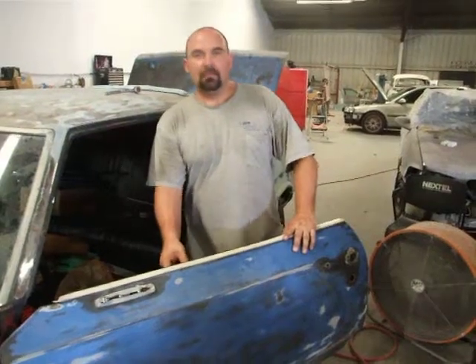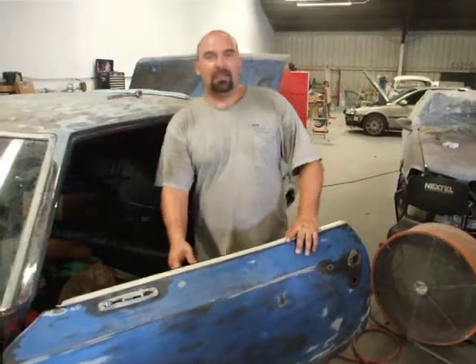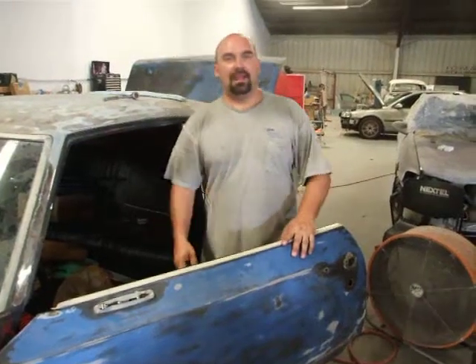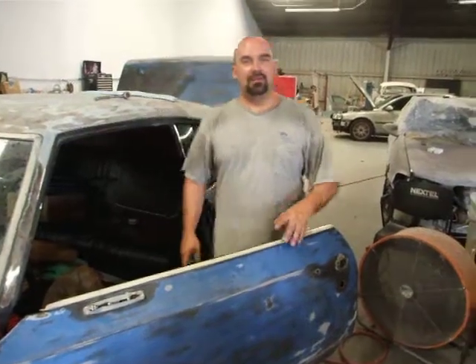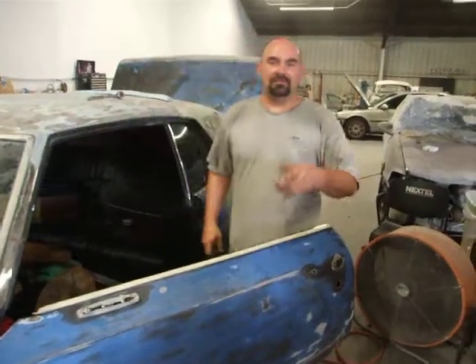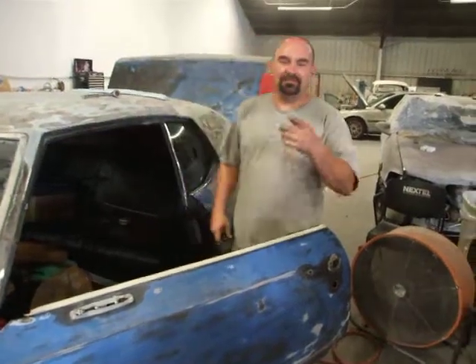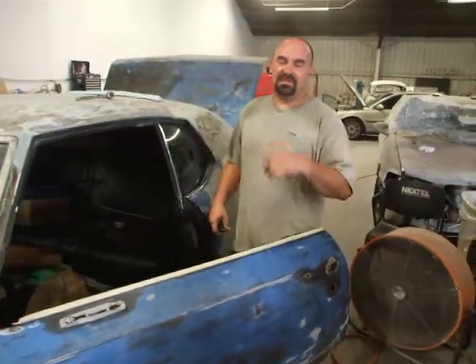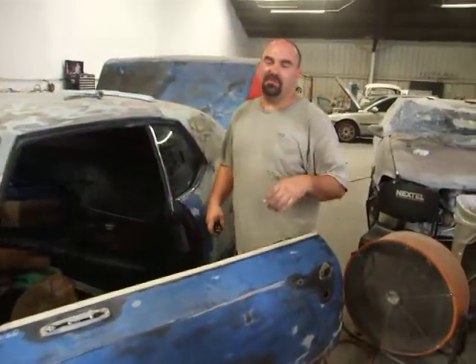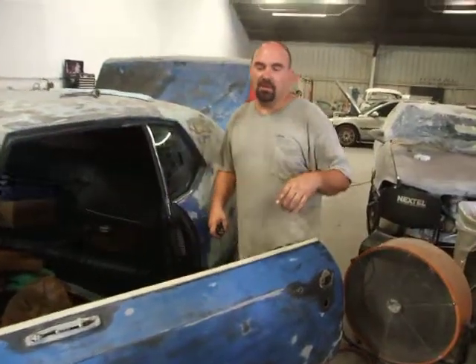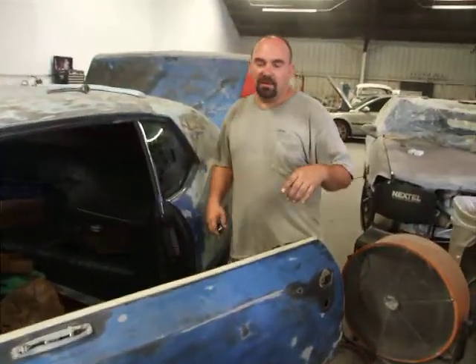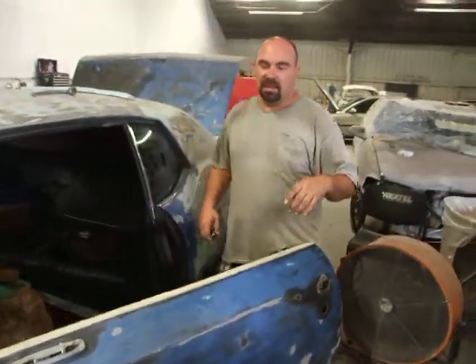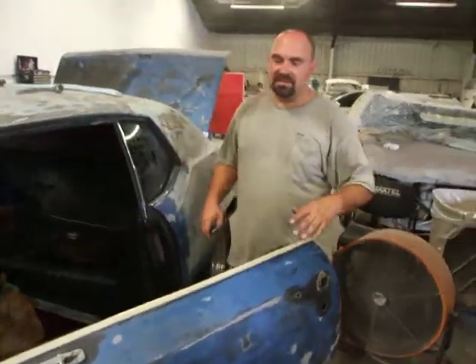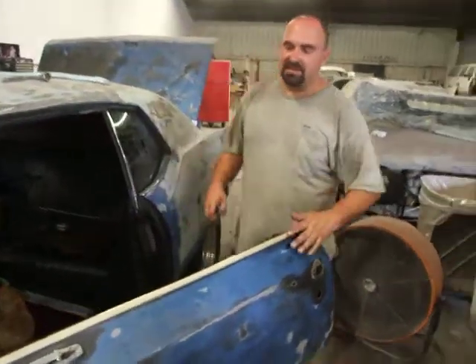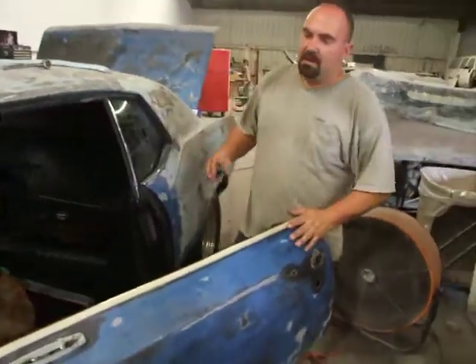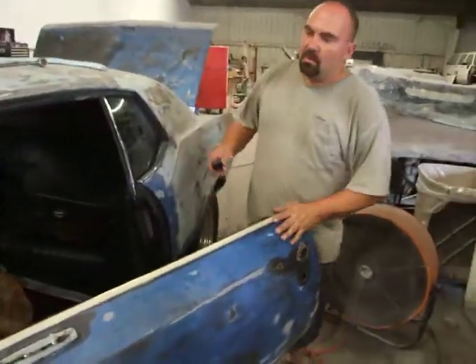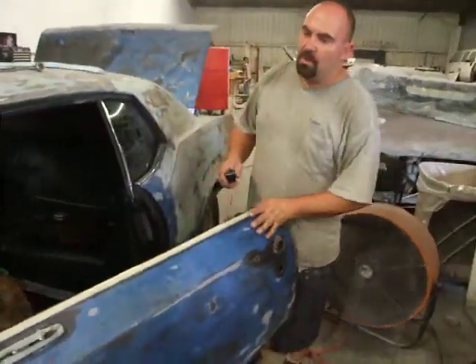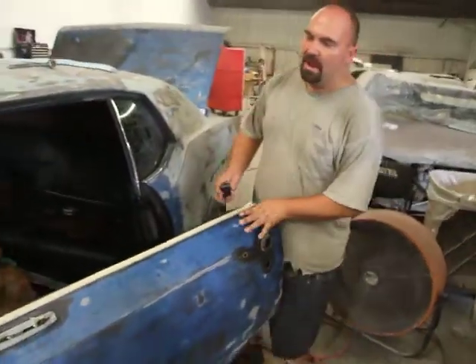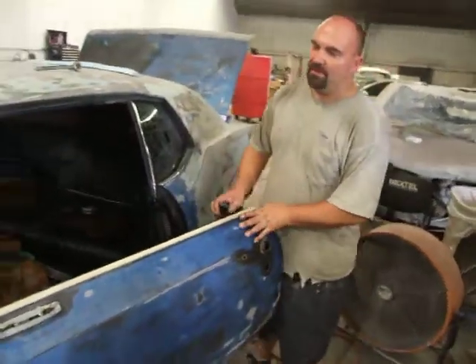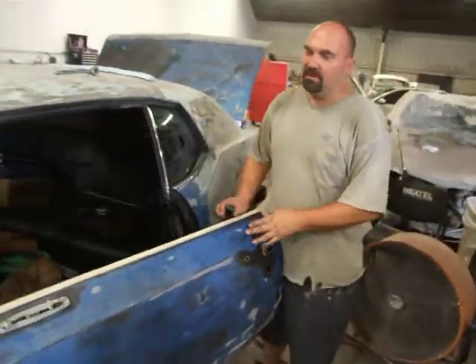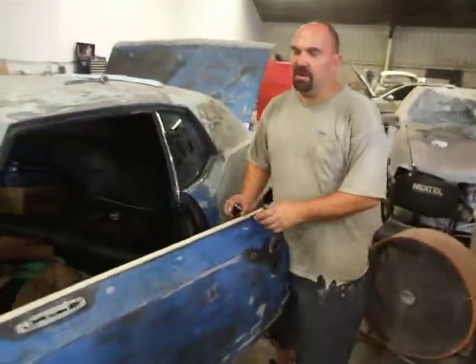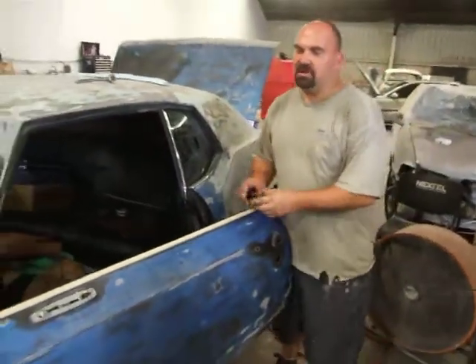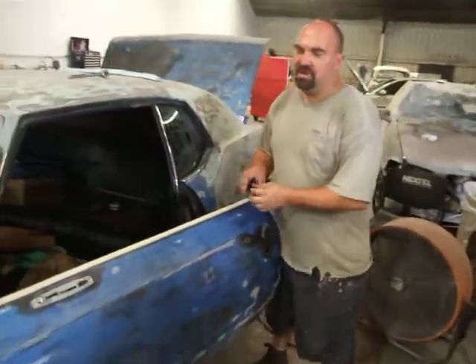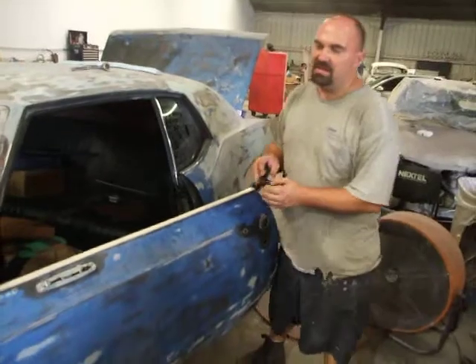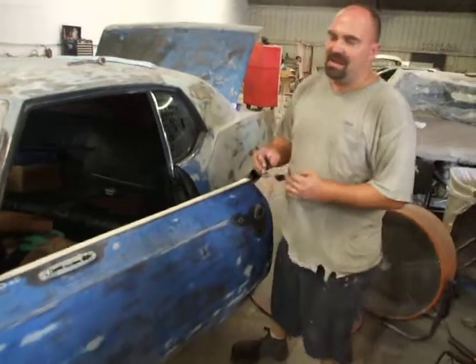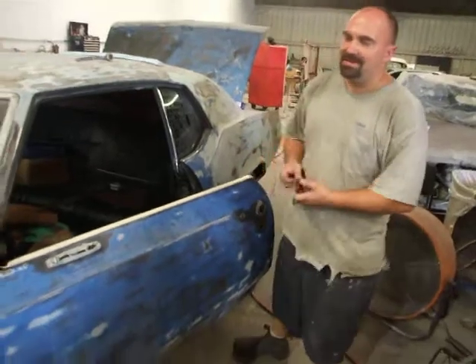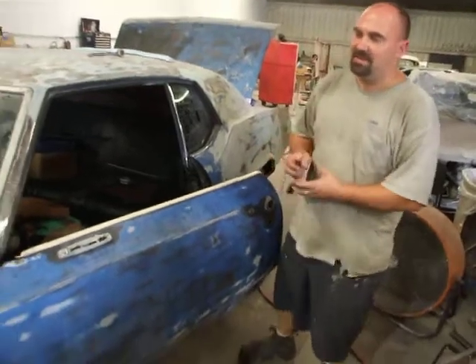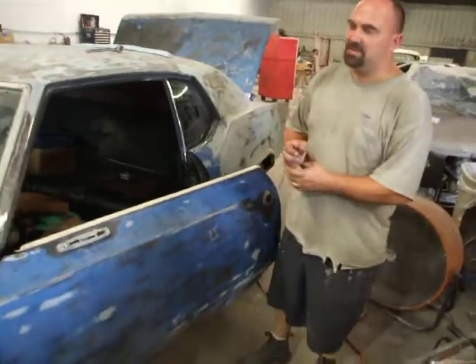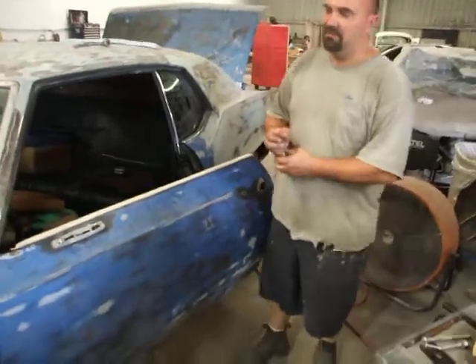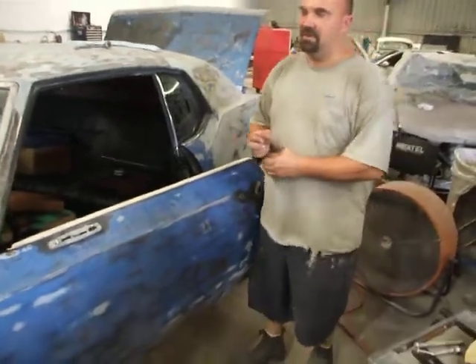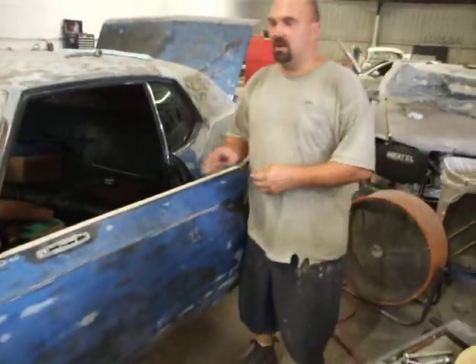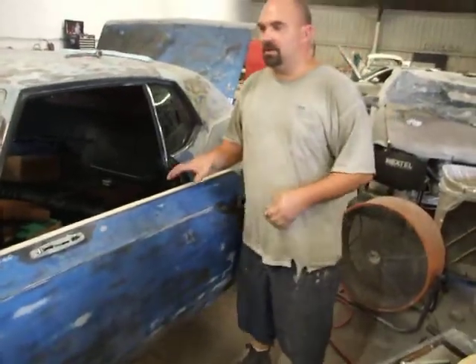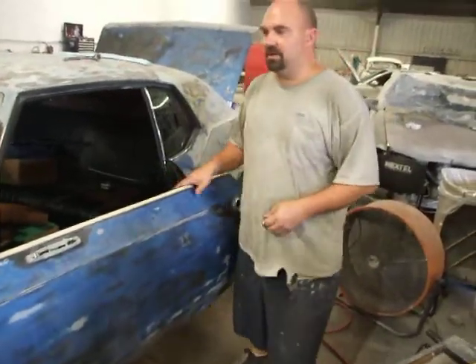How are you doing? Steven, American Classics. What we have here today is Jay's 1970 Cutlass.